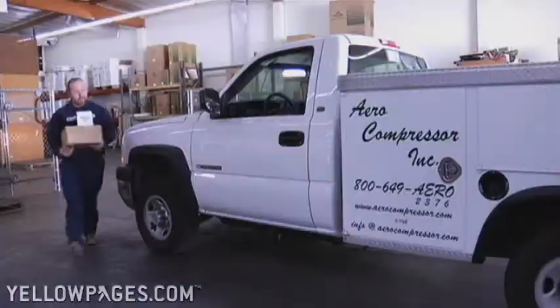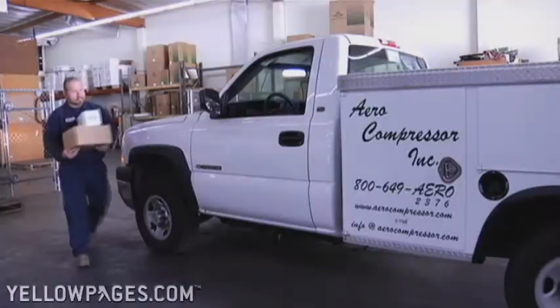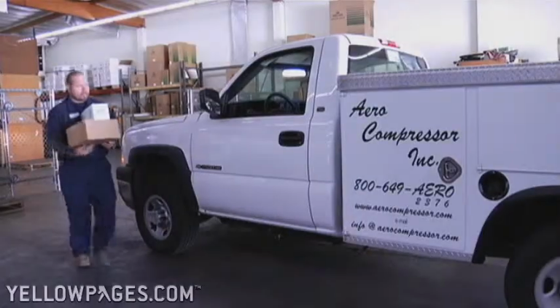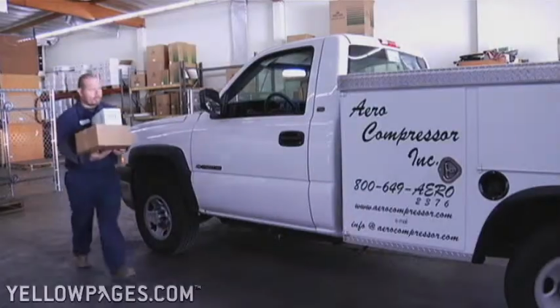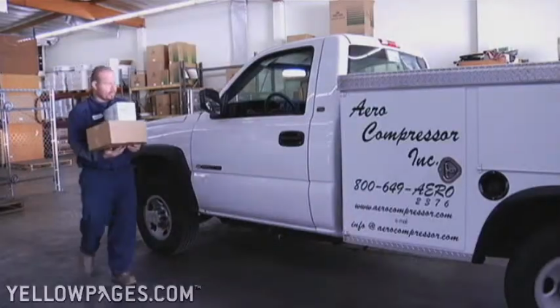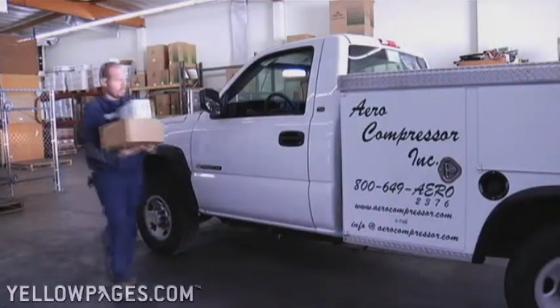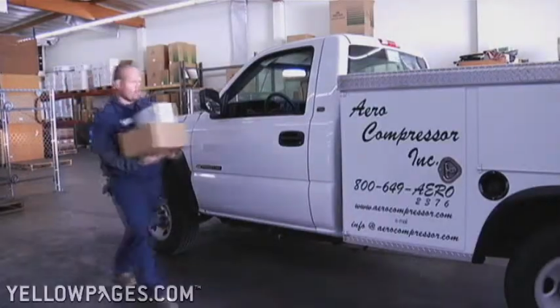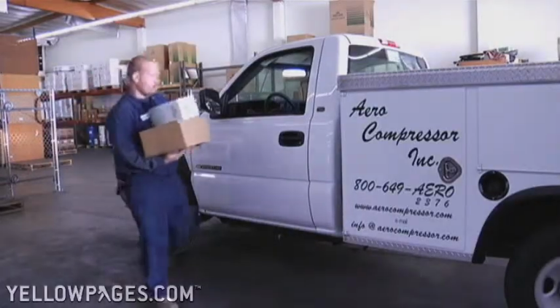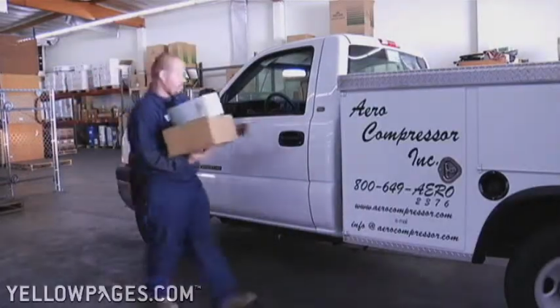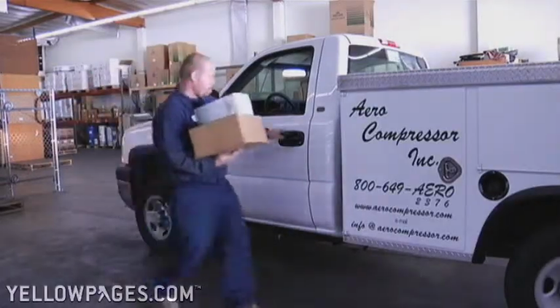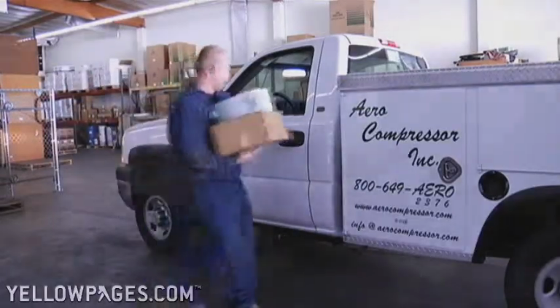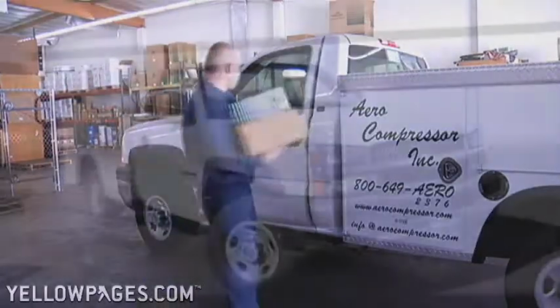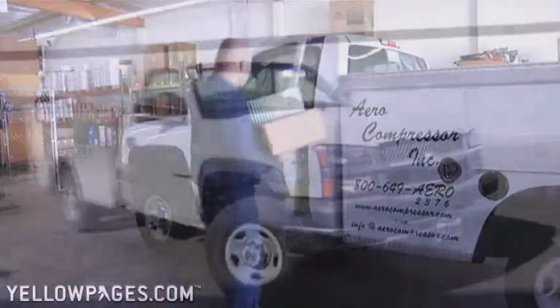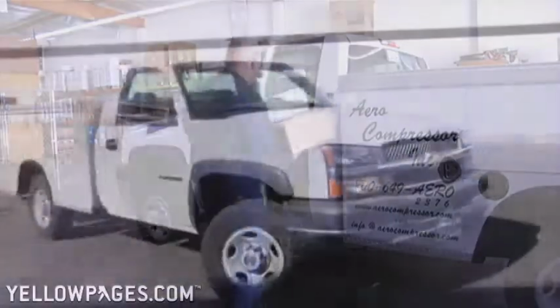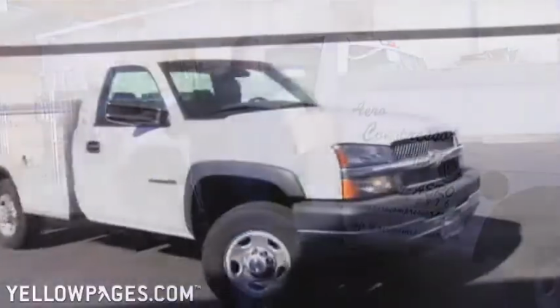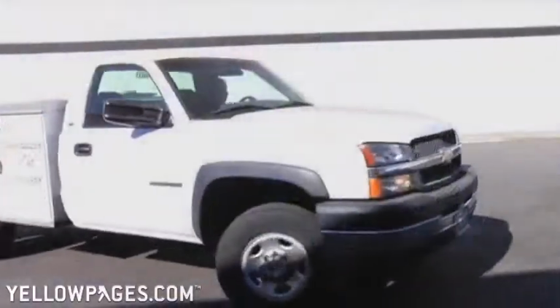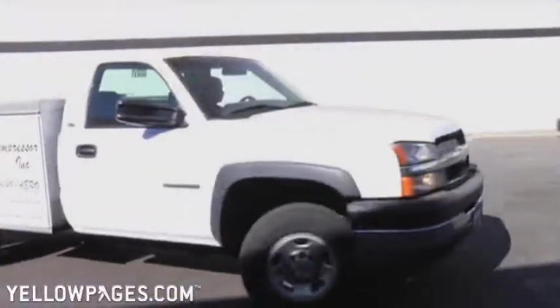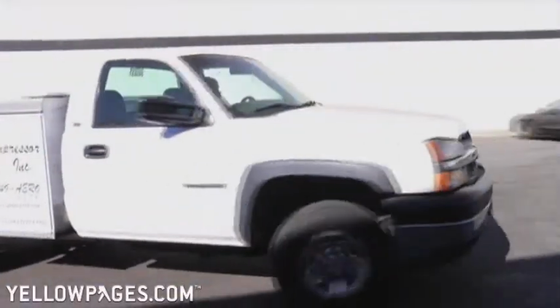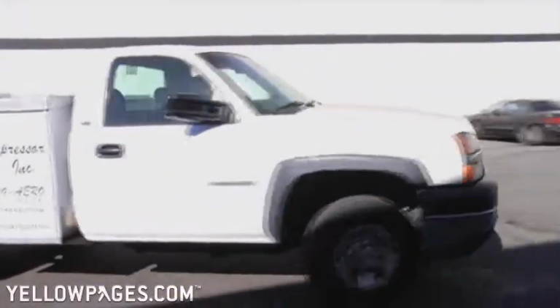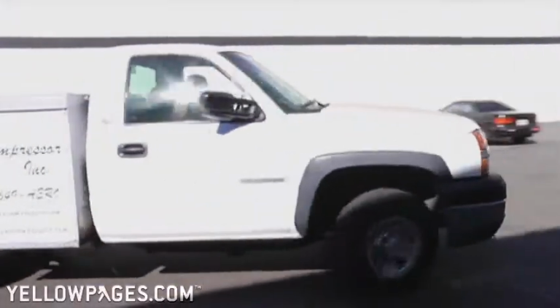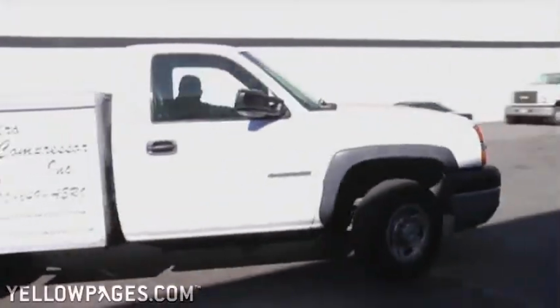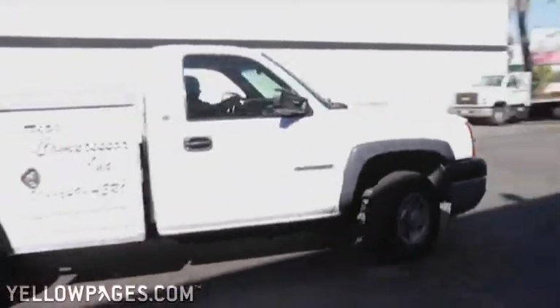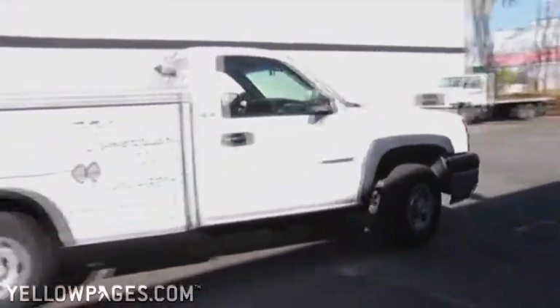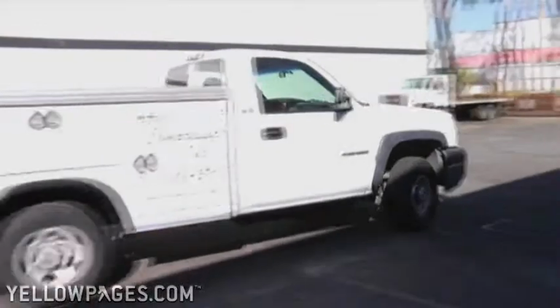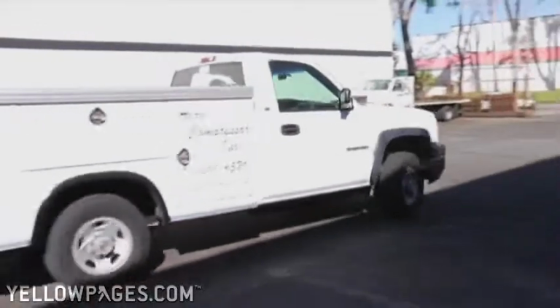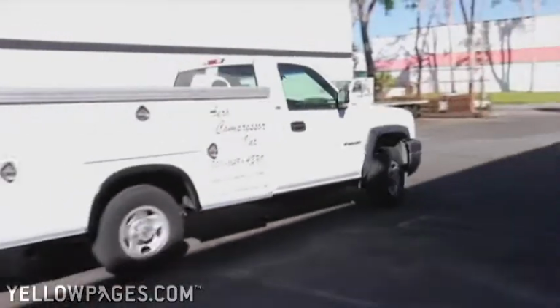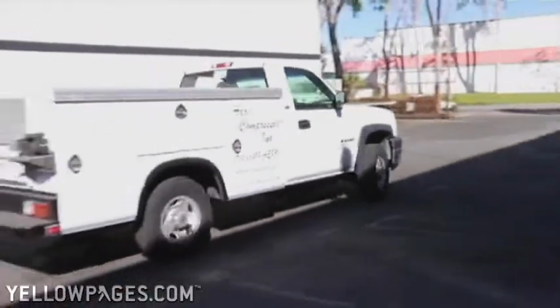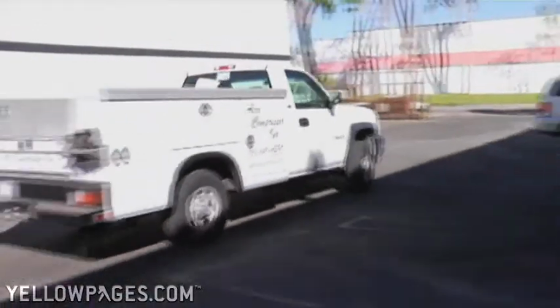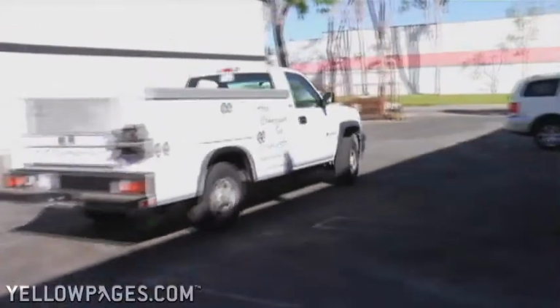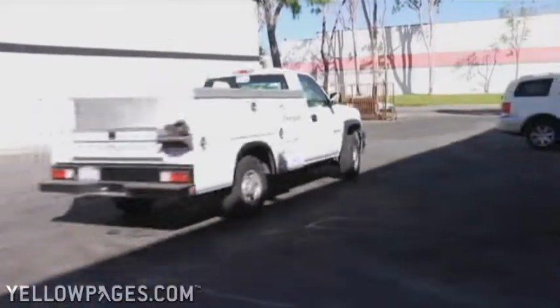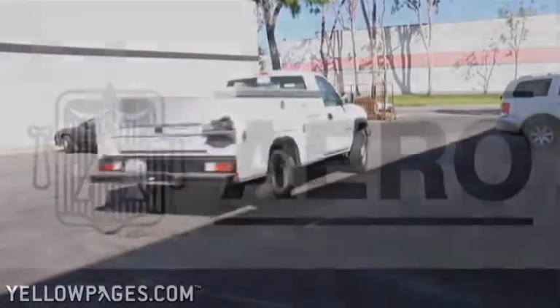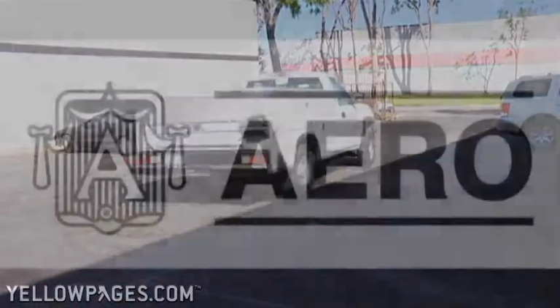Give us a call and we'll be happy to have one of our field technicians stop by and help you with any of your compressed air needs.